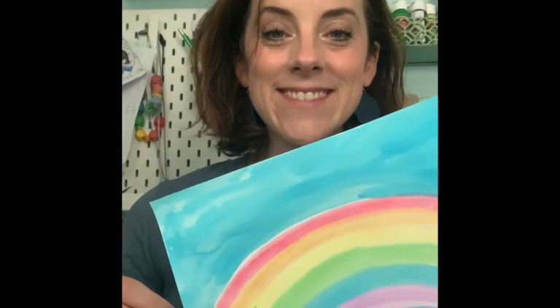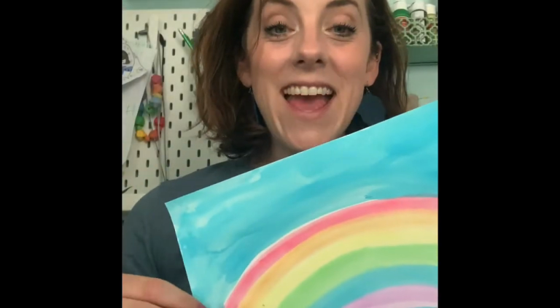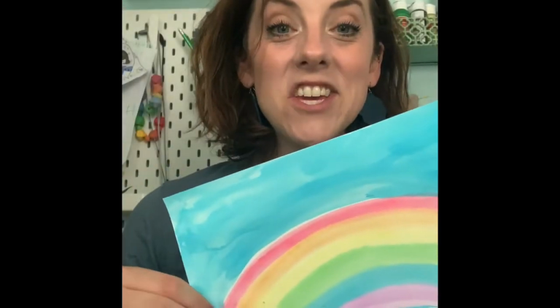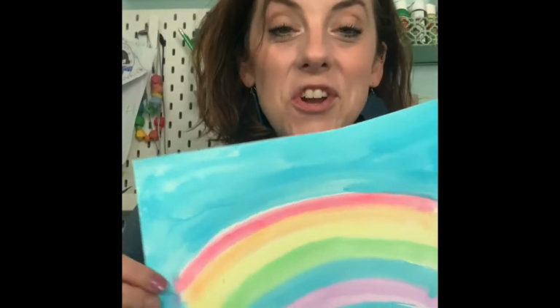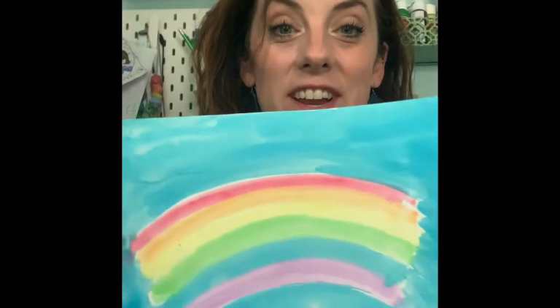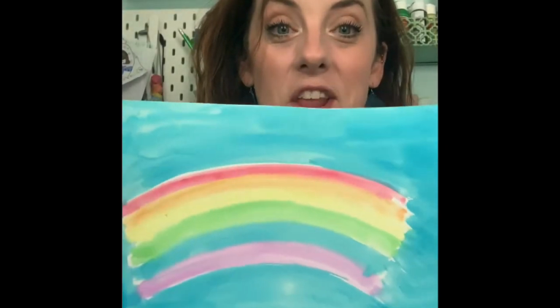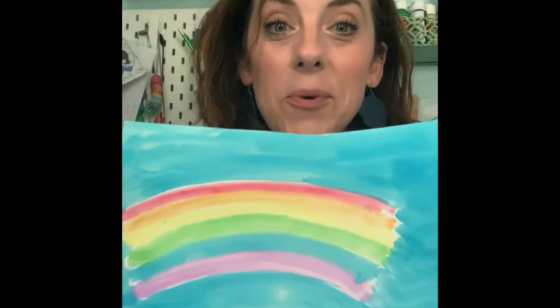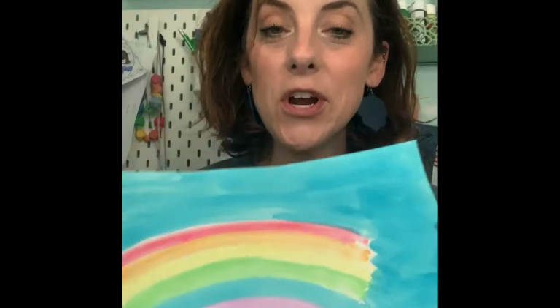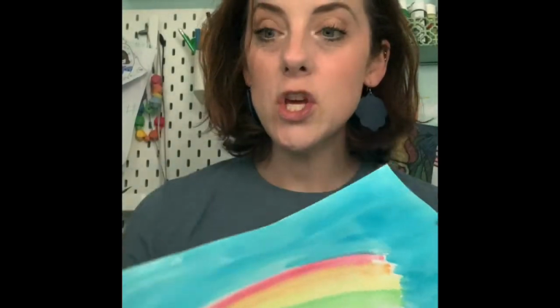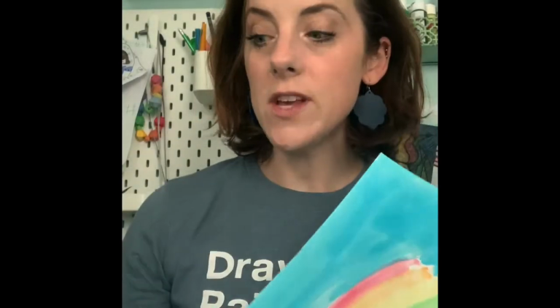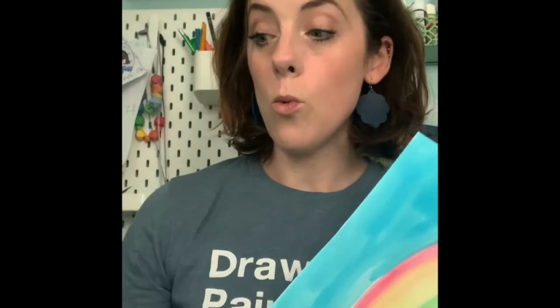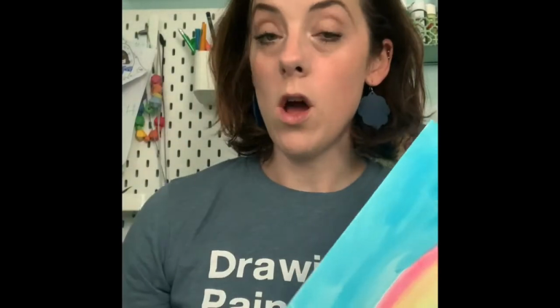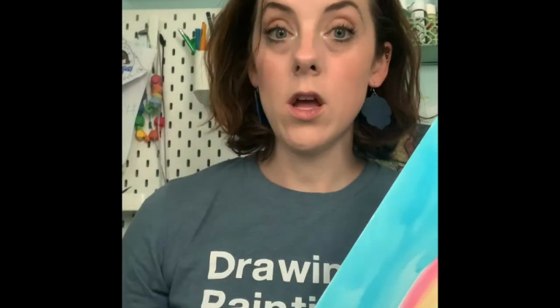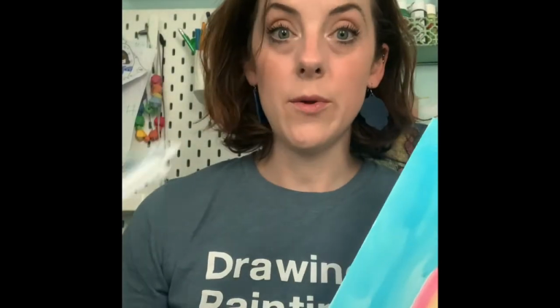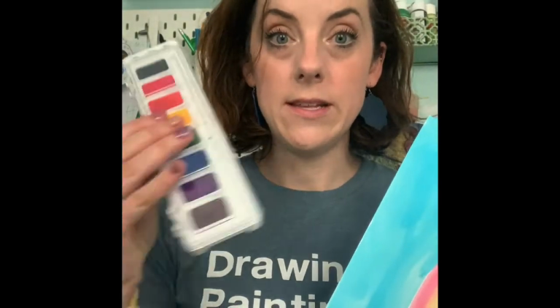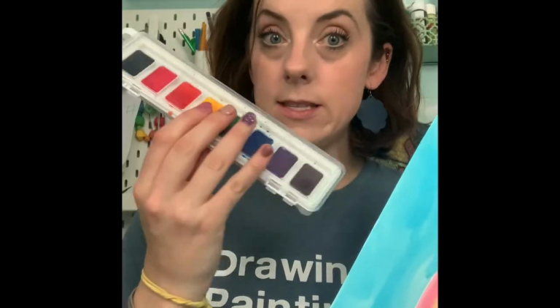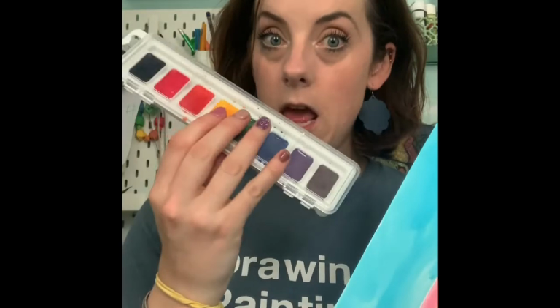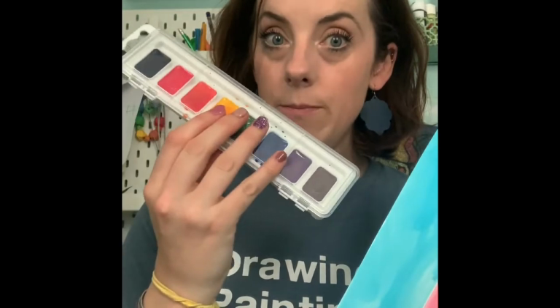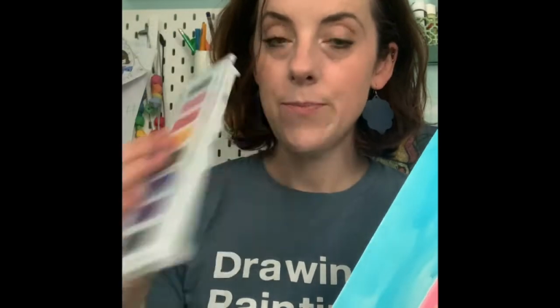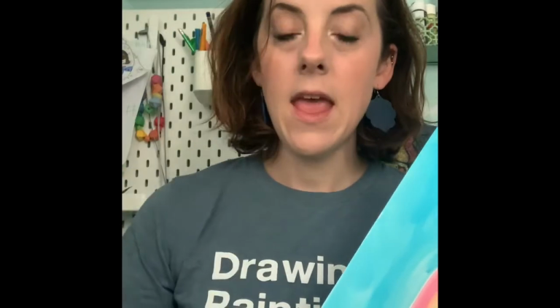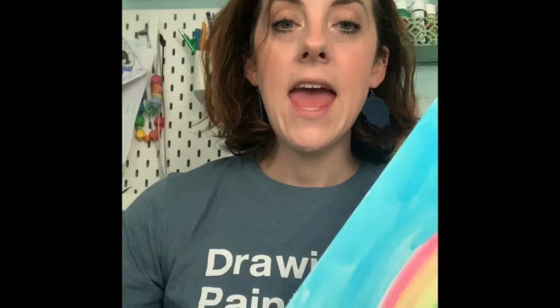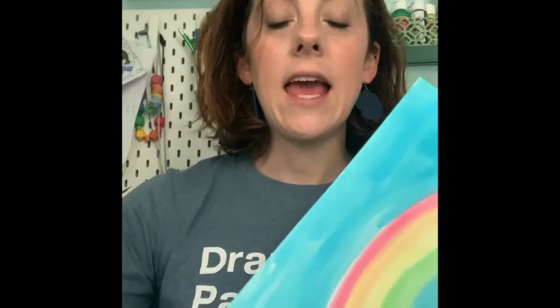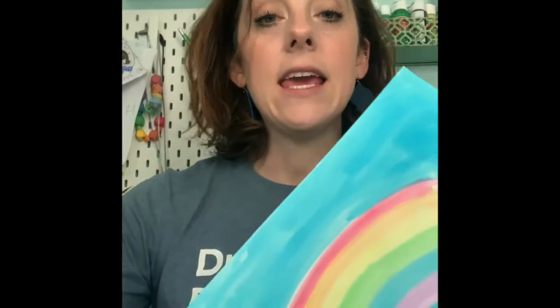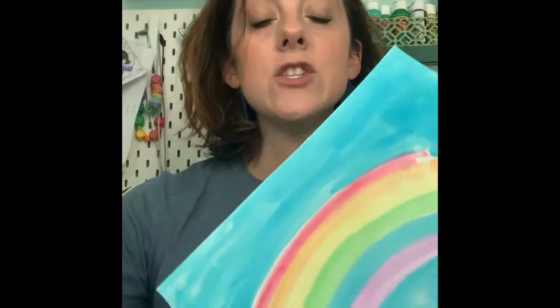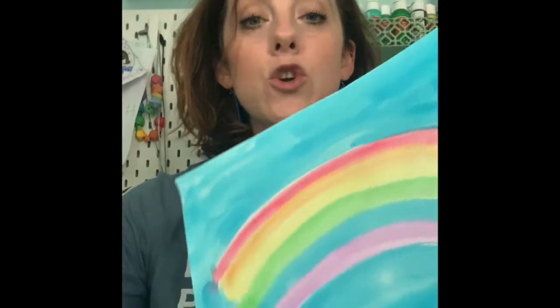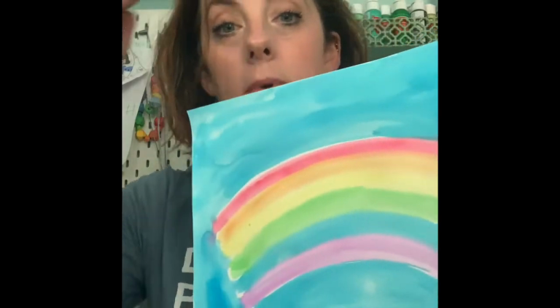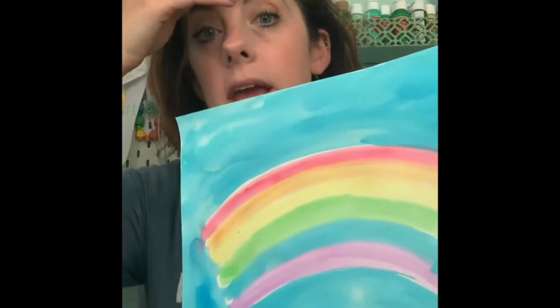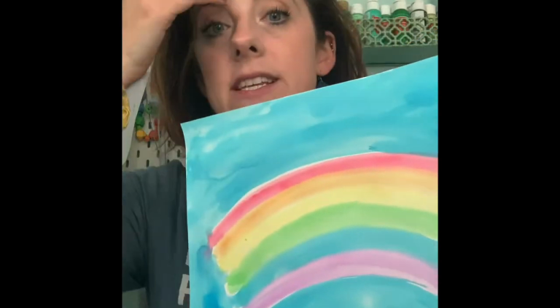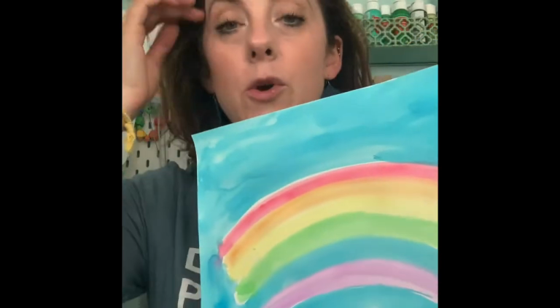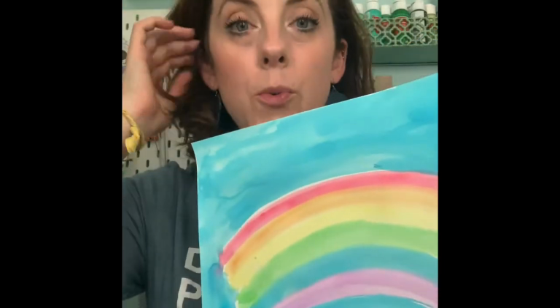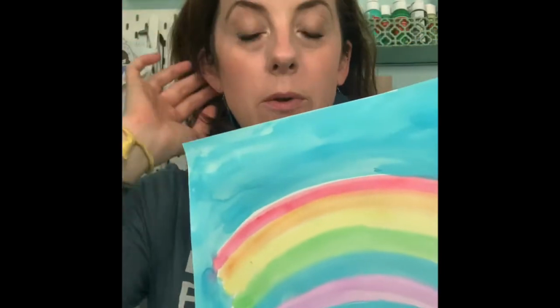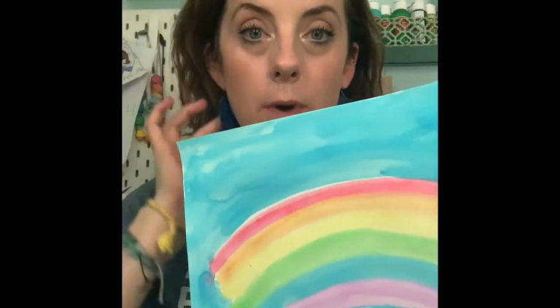Hi Kindergarten! We're gonna use our watercolor beads today and you're gonna be painting a rainbow.